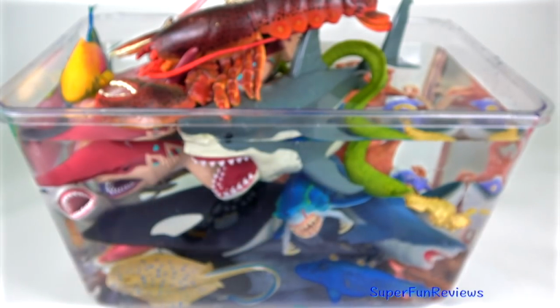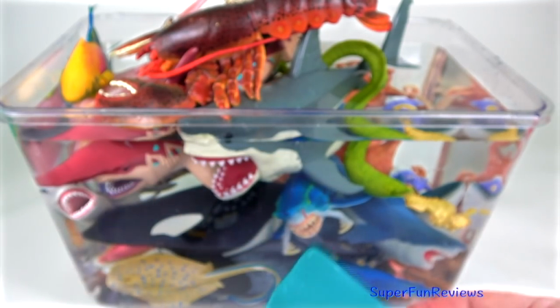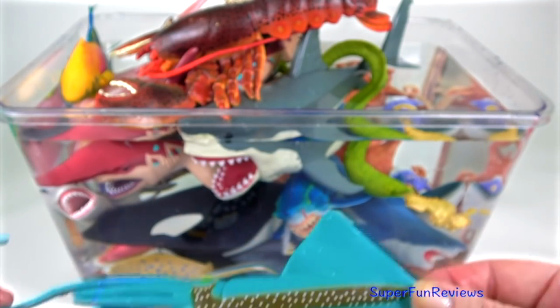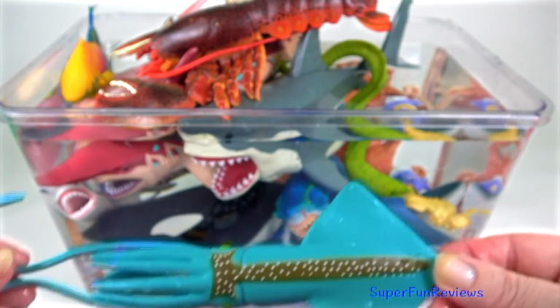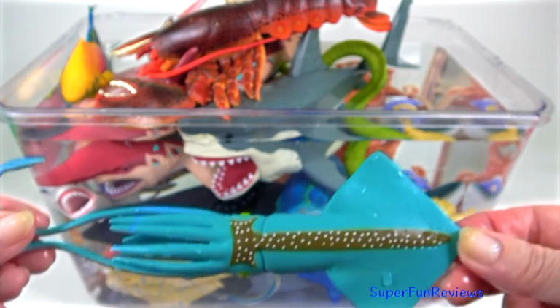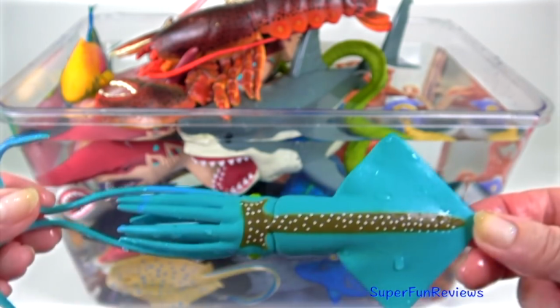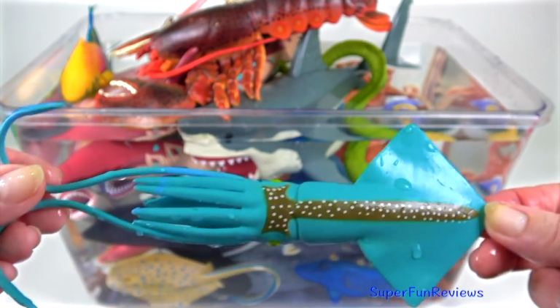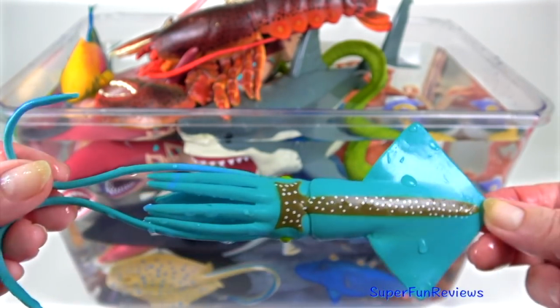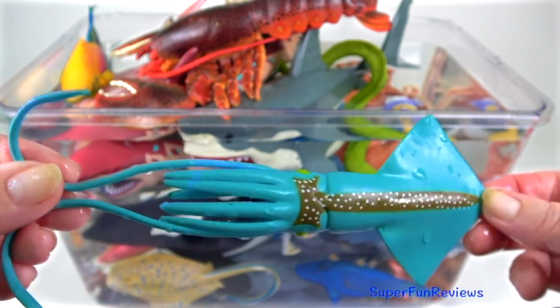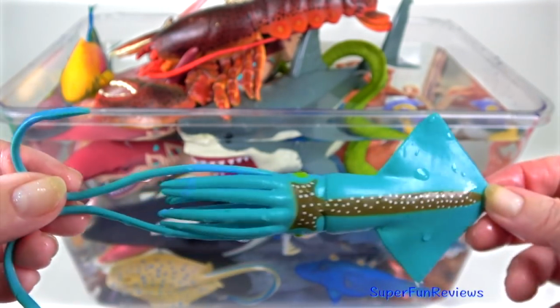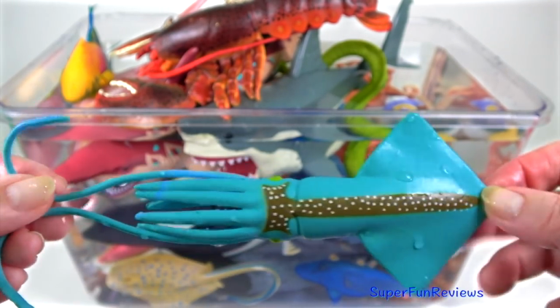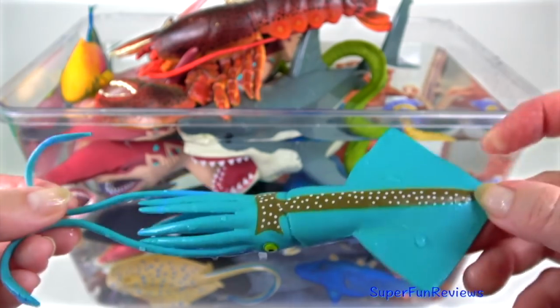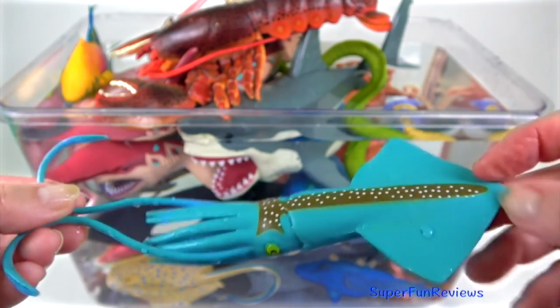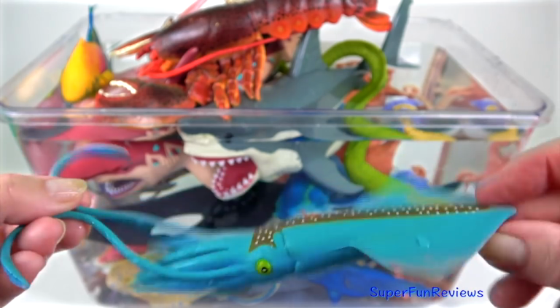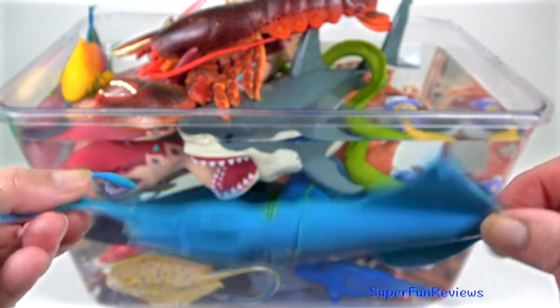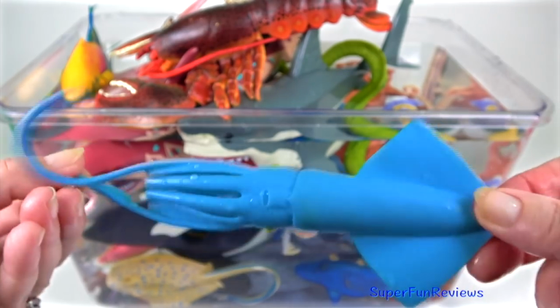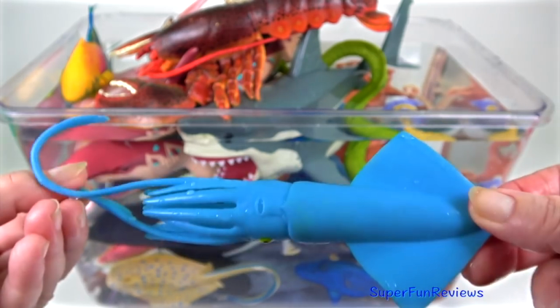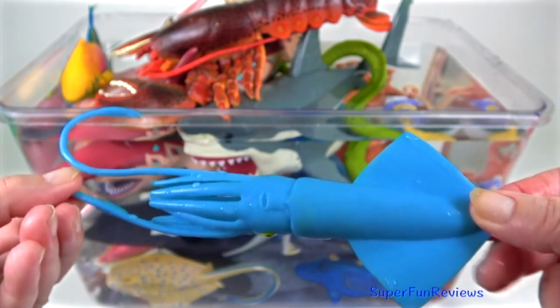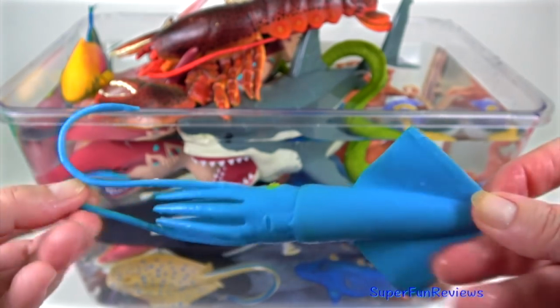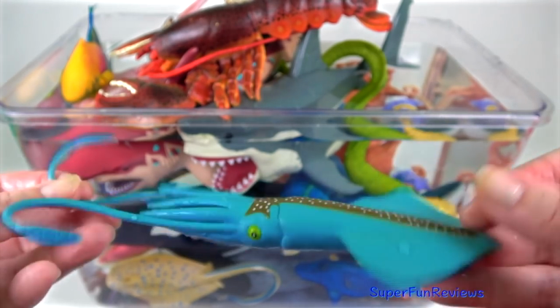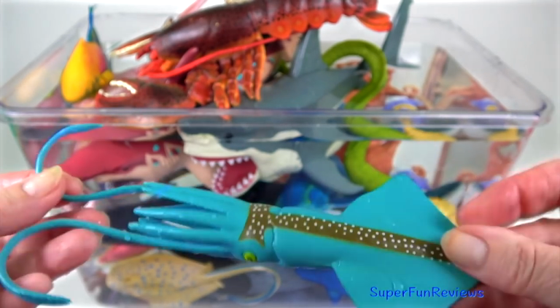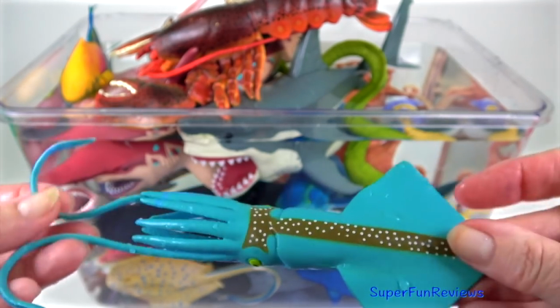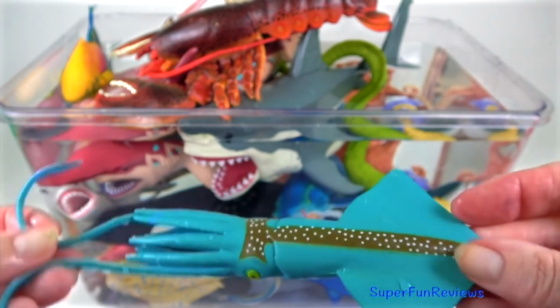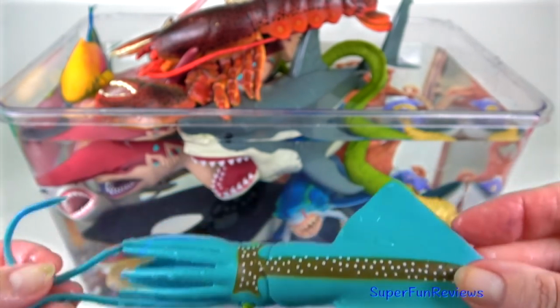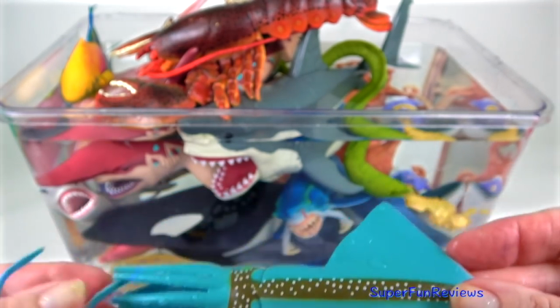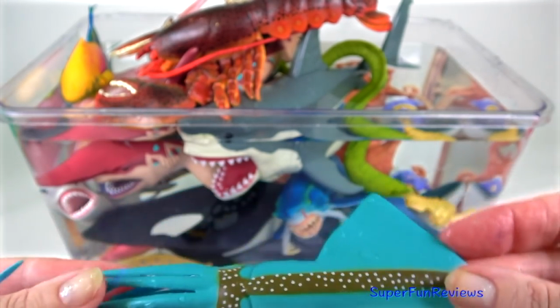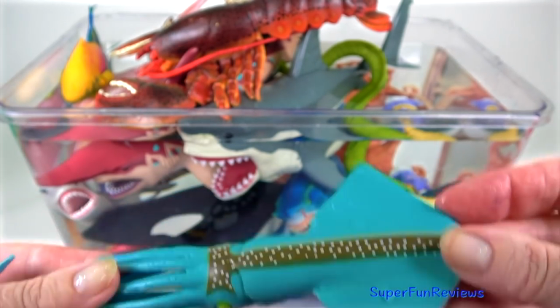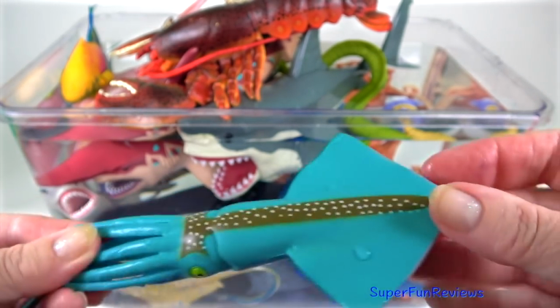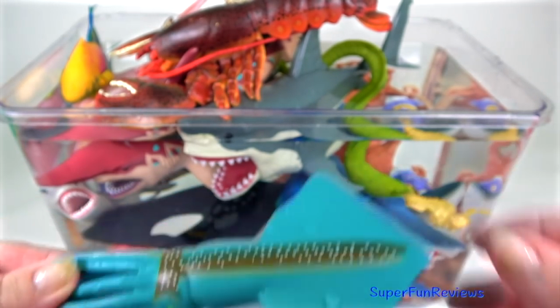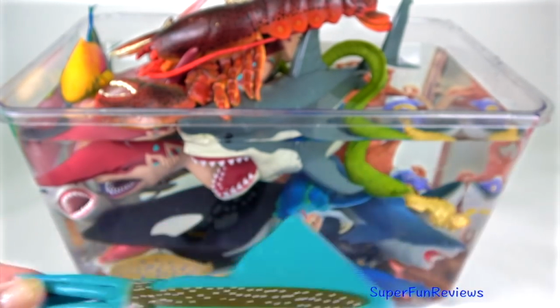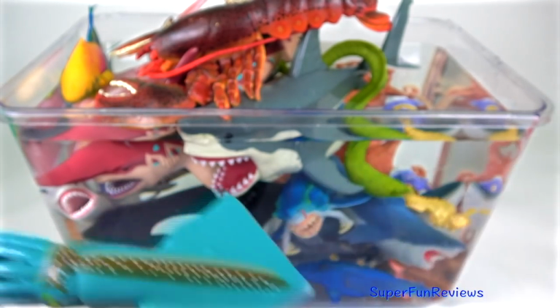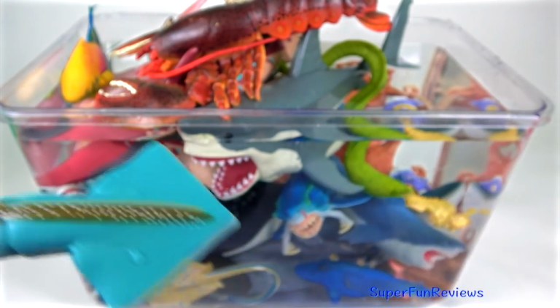A blue-coloured squid. They are very quick as well as agile in the water.